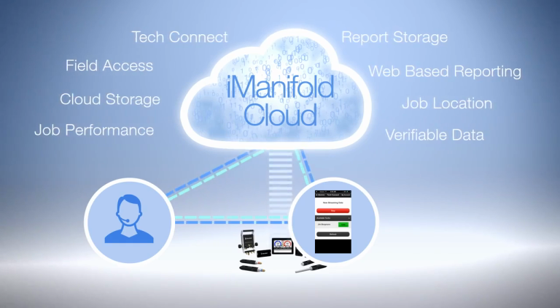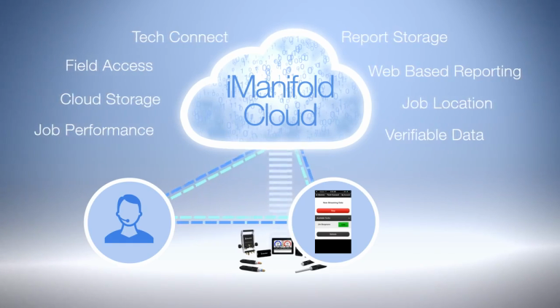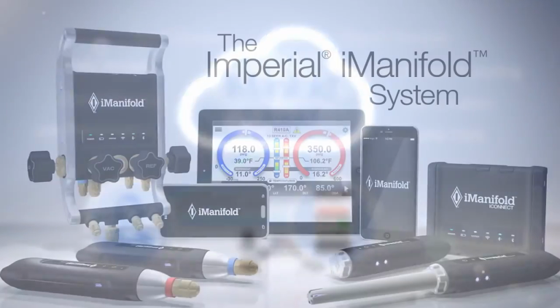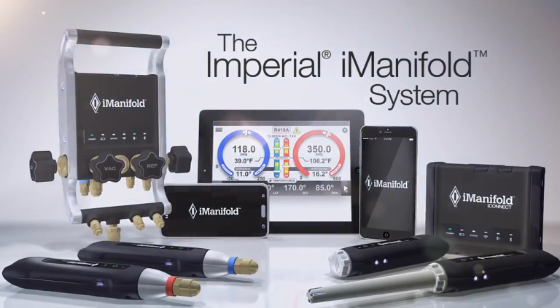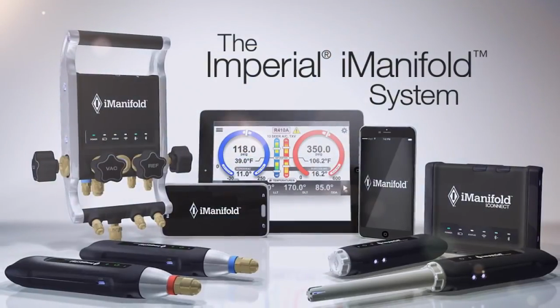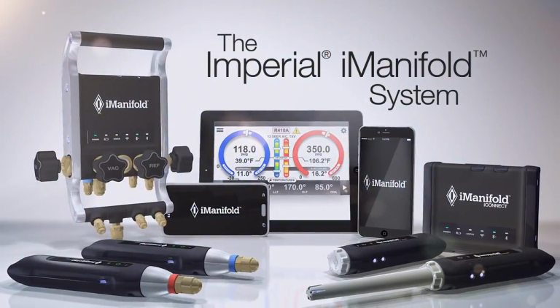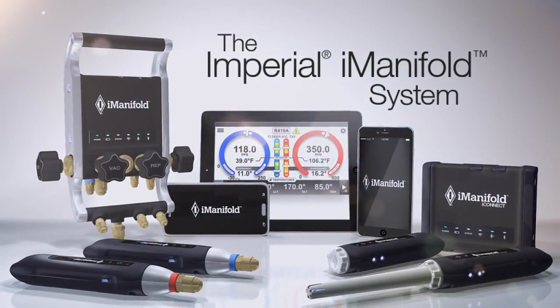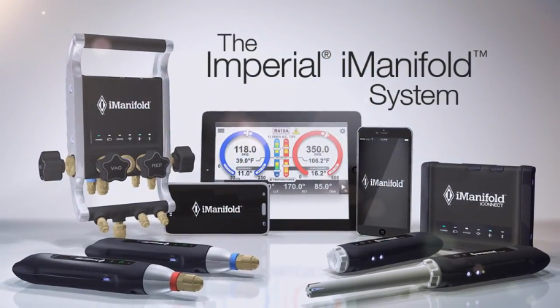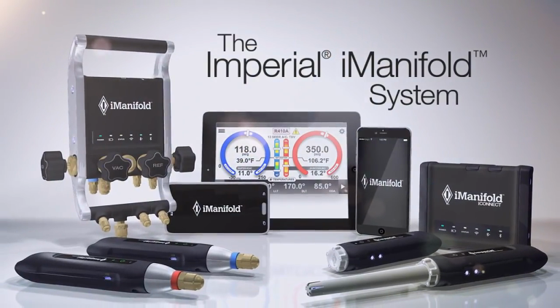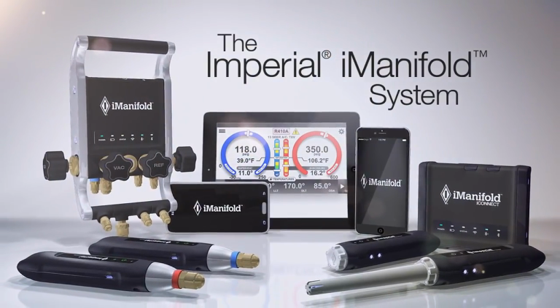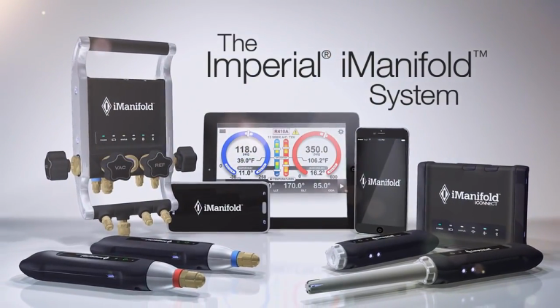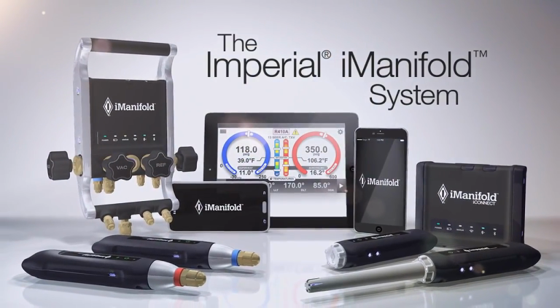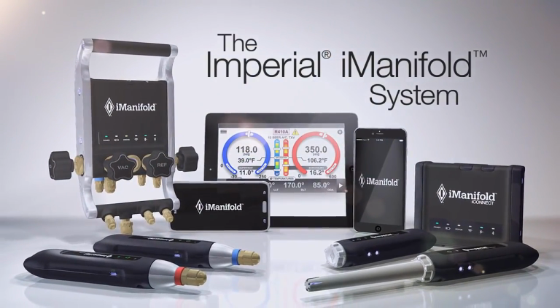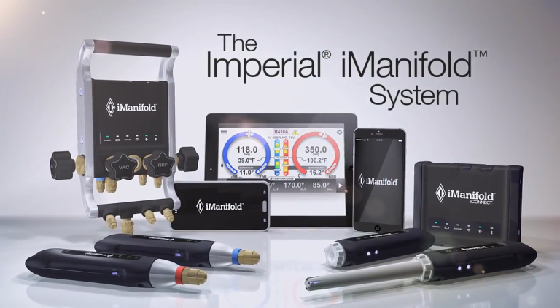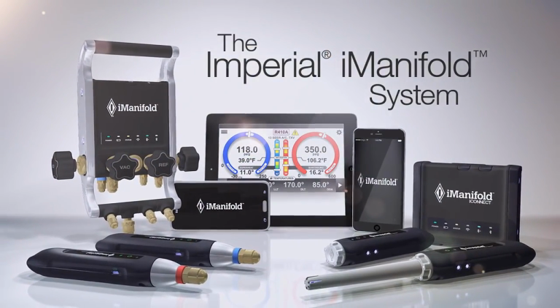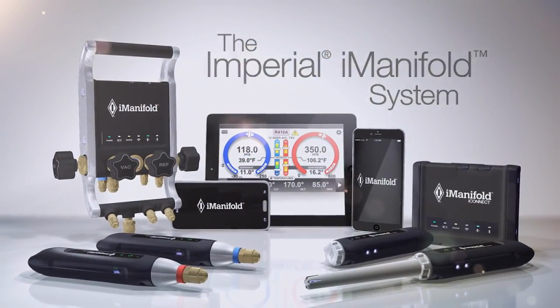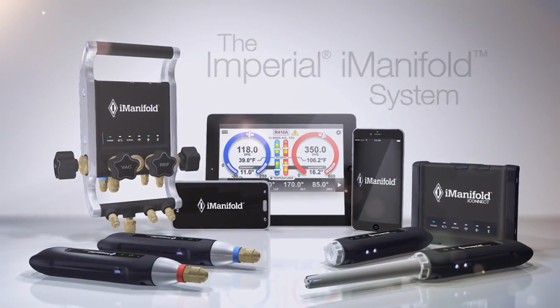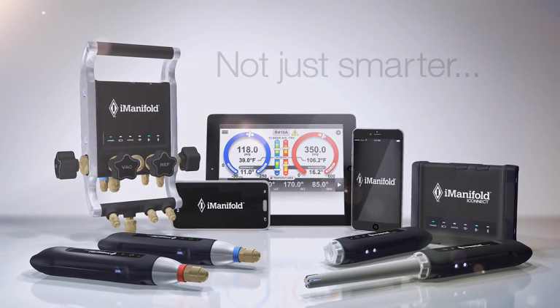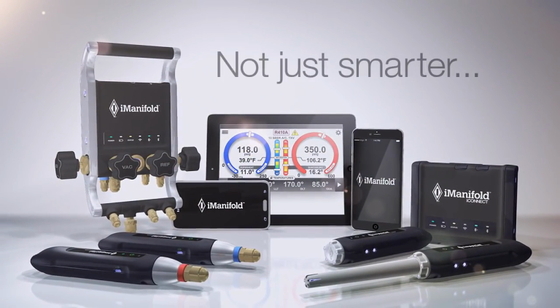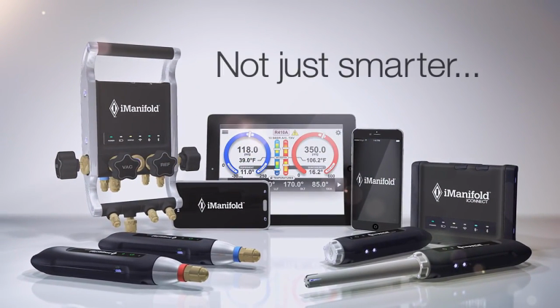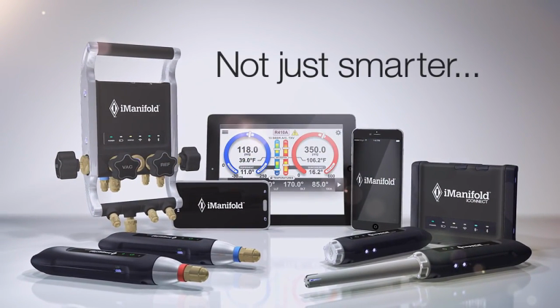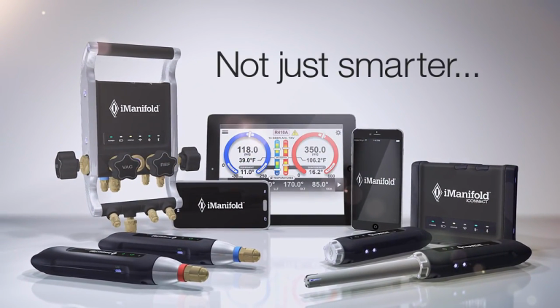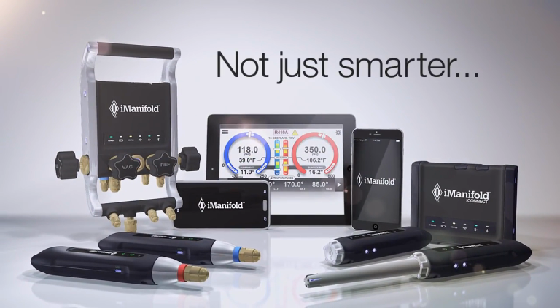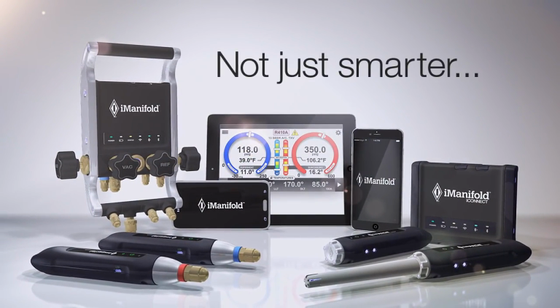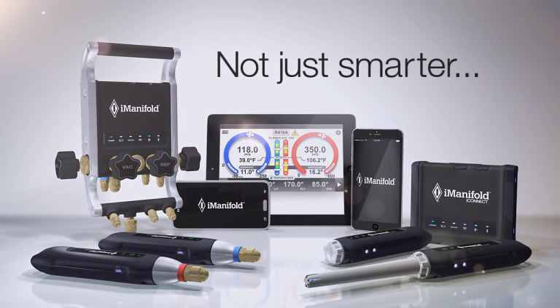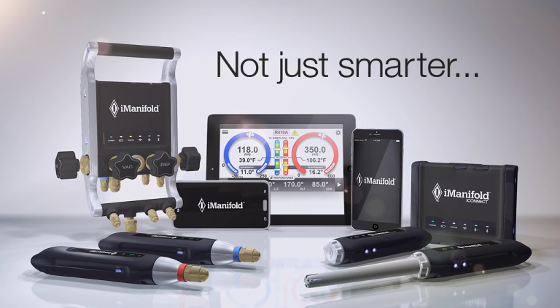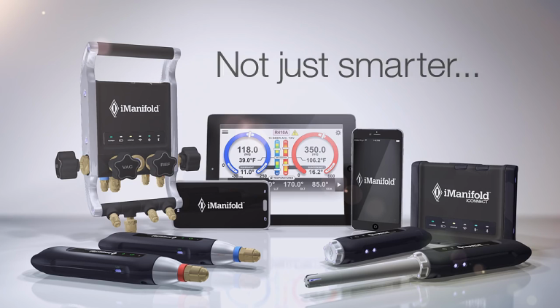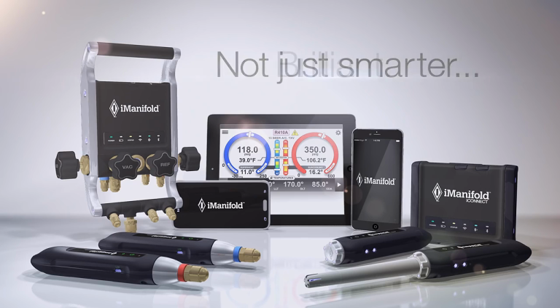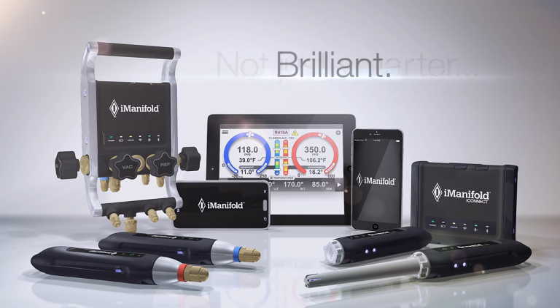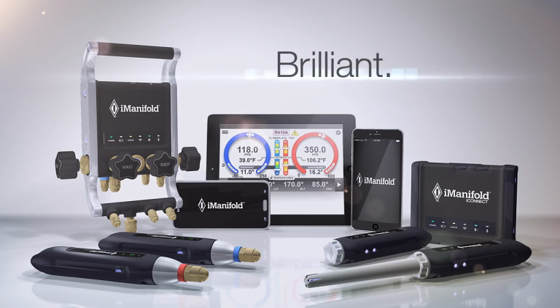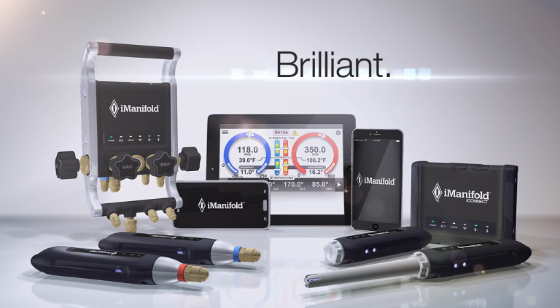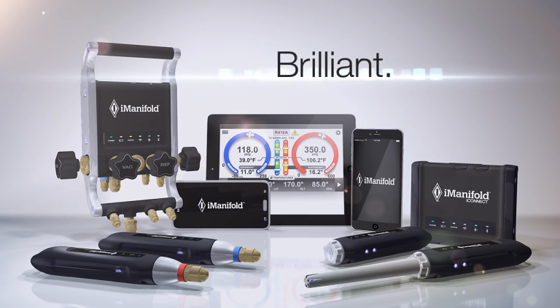The I-Manifold system from Imperial. Not just smarter — brilliant.